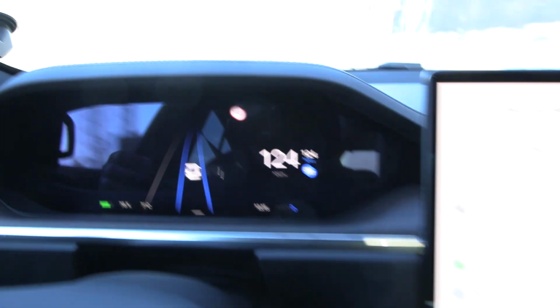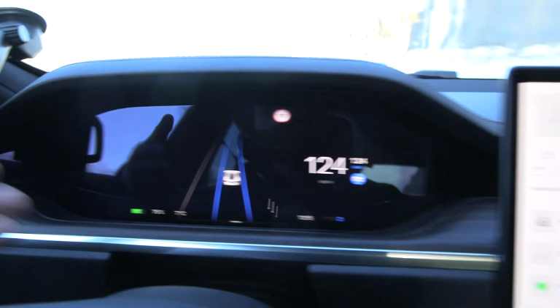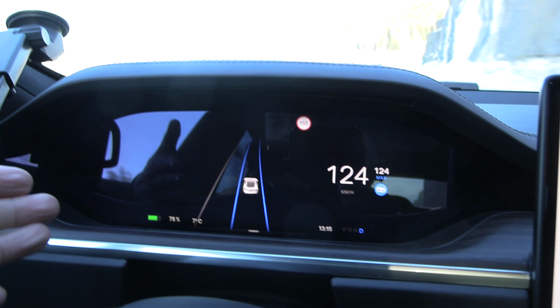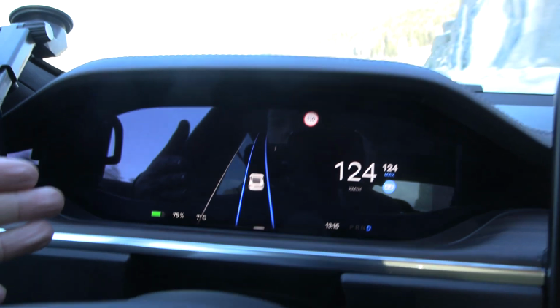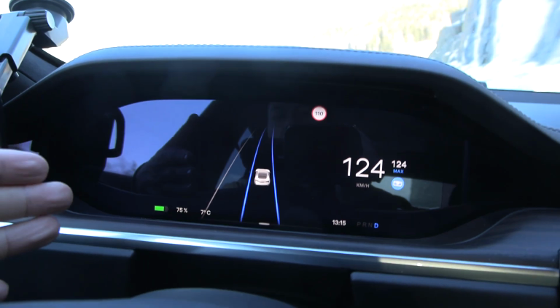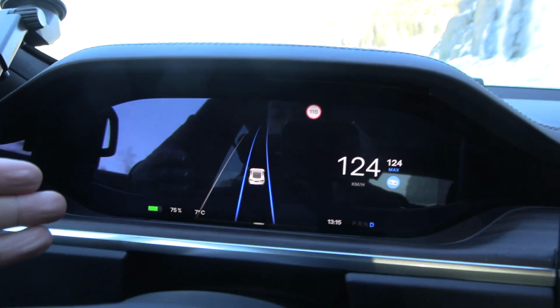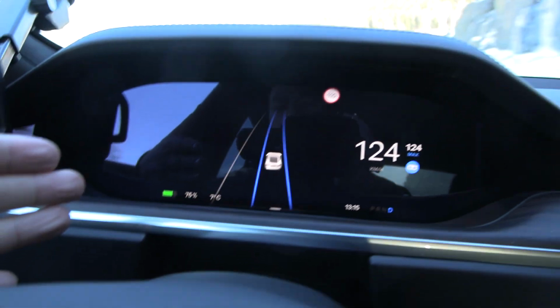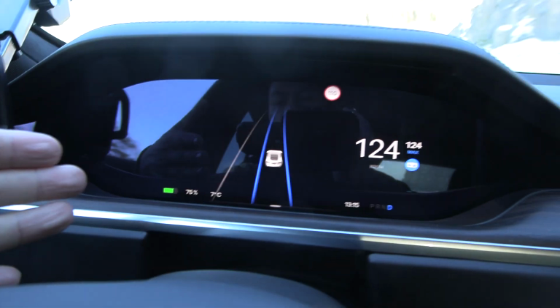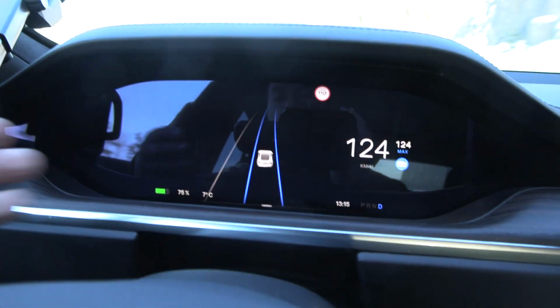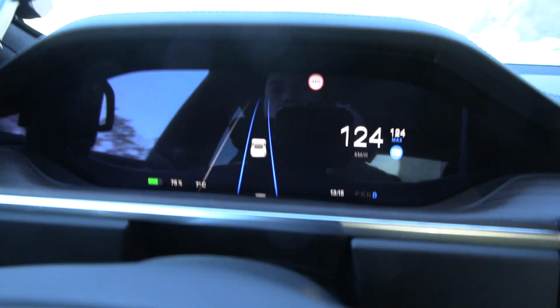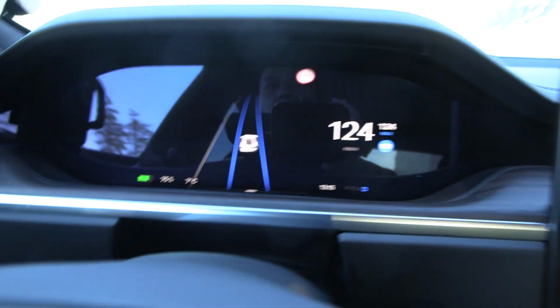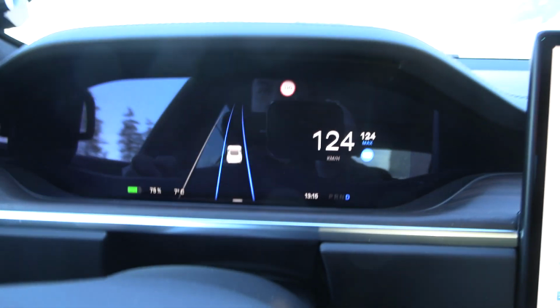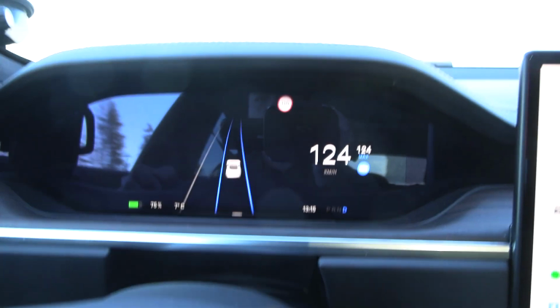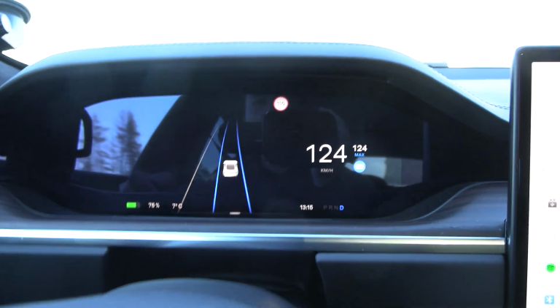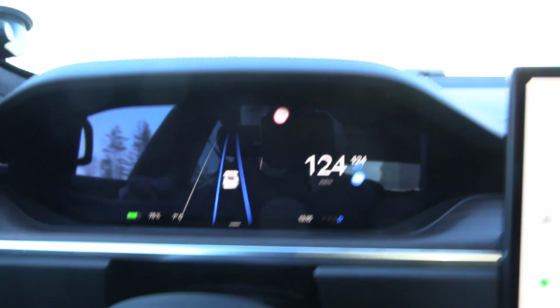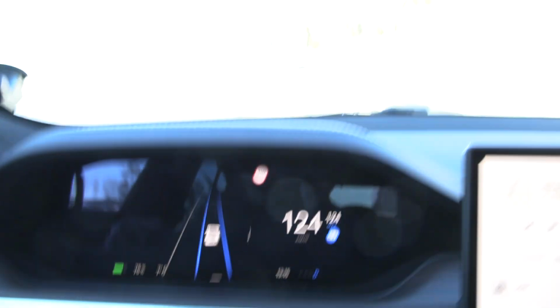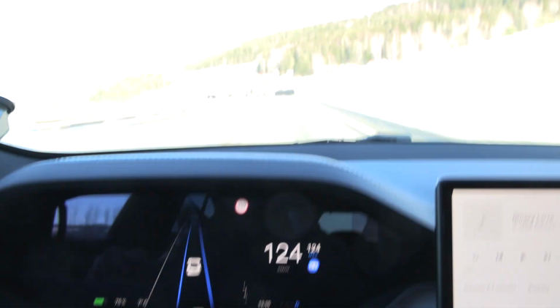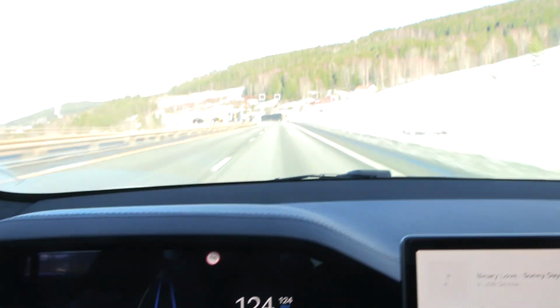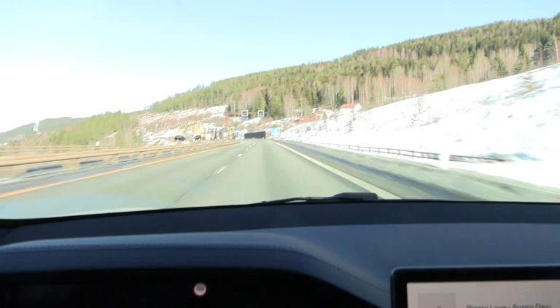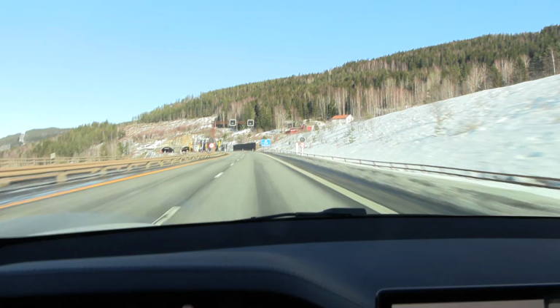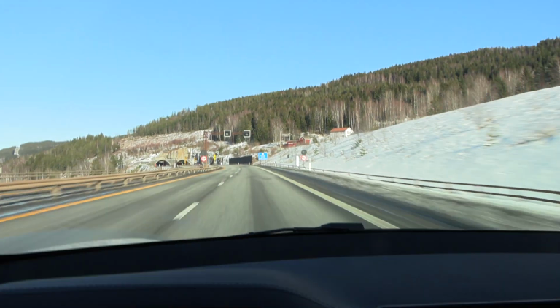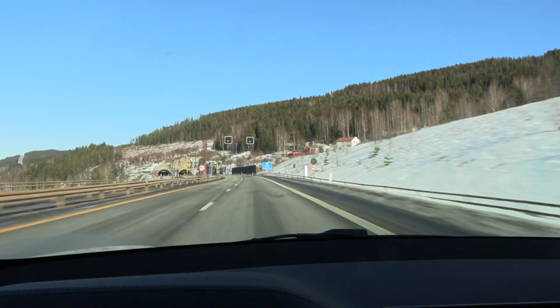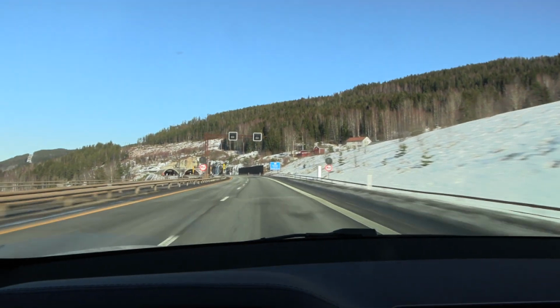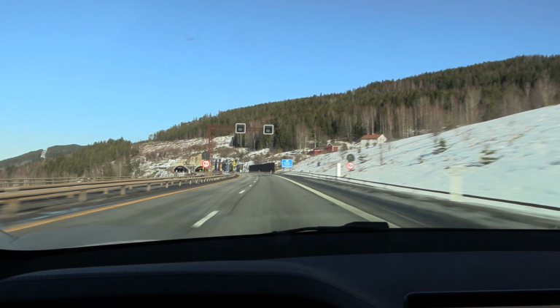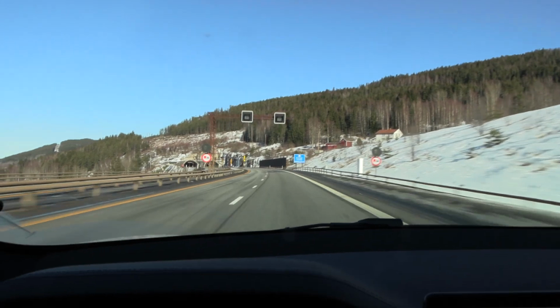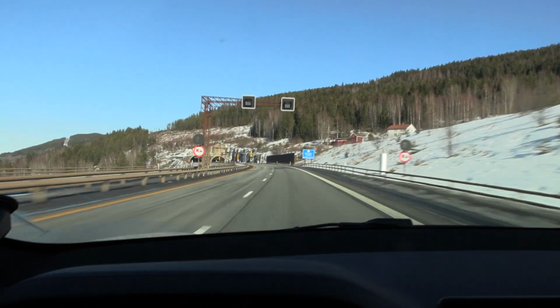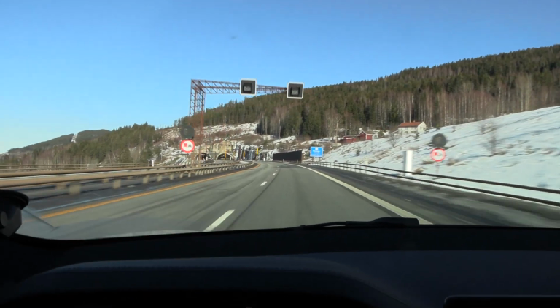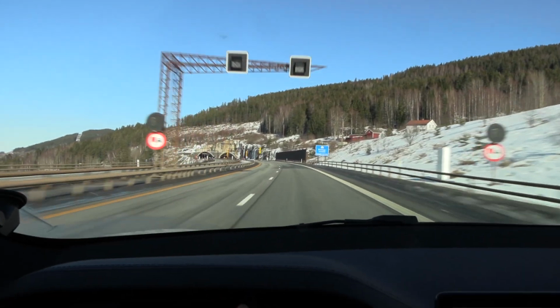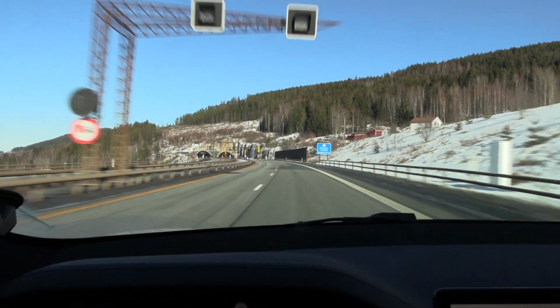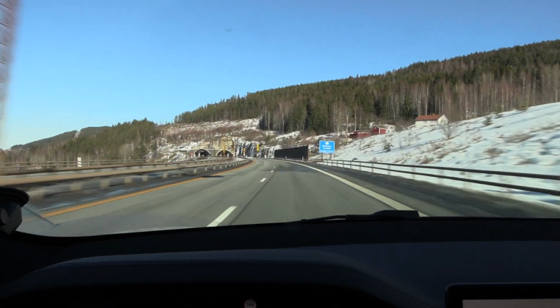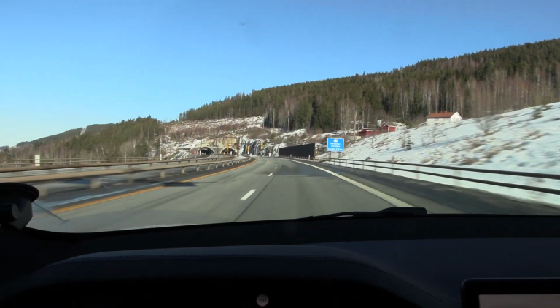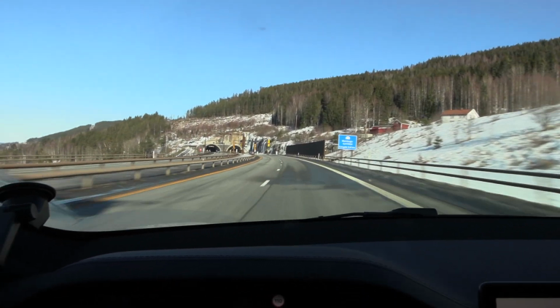Look at that temperature — seven degrees Celsius. It's almost spring now. I'm getting some Easter feeling.